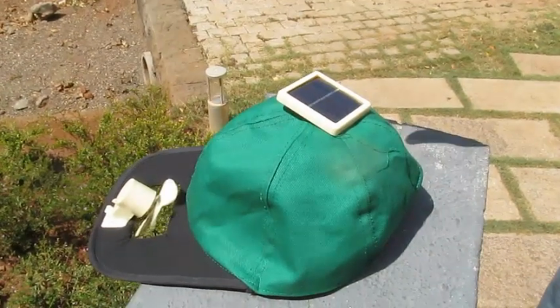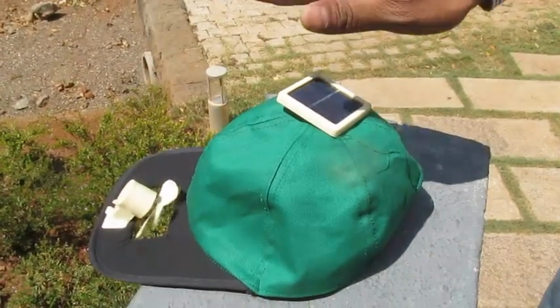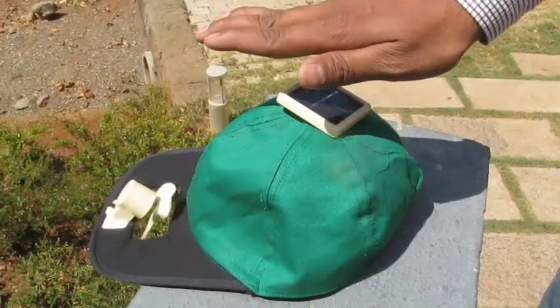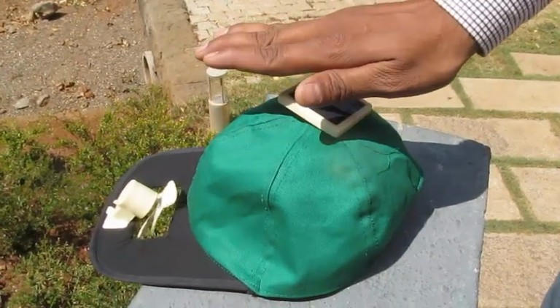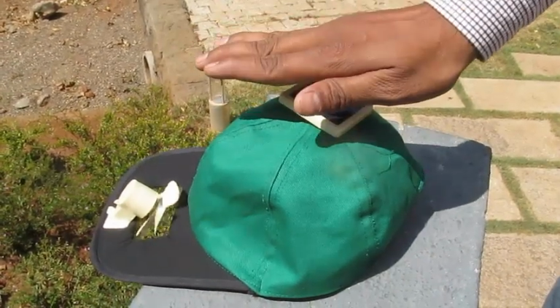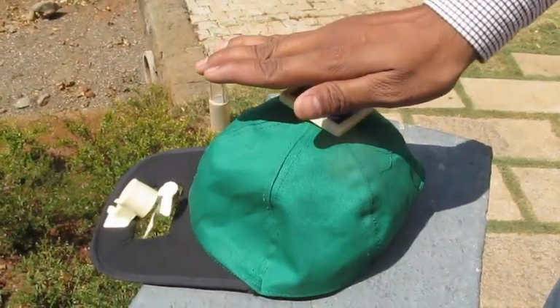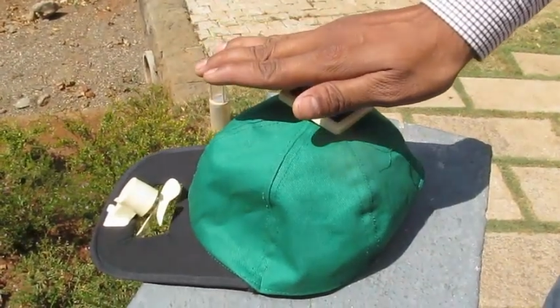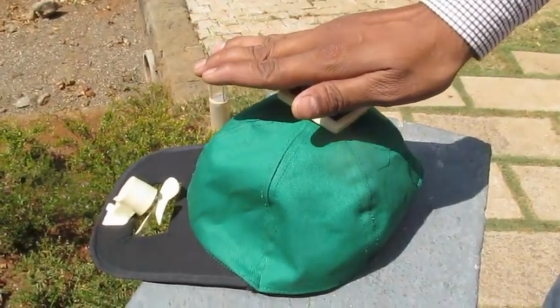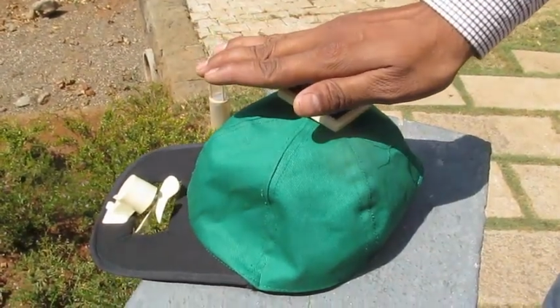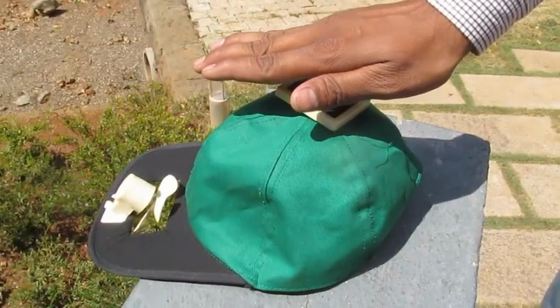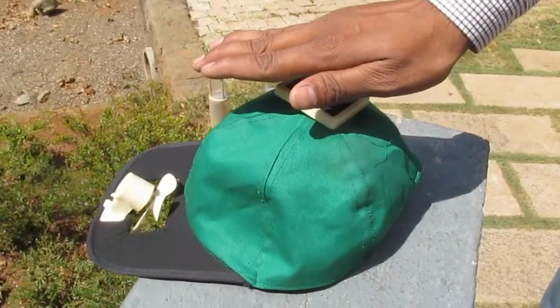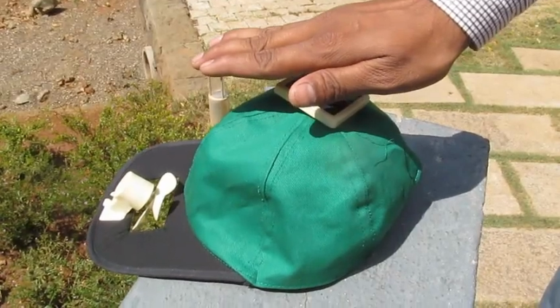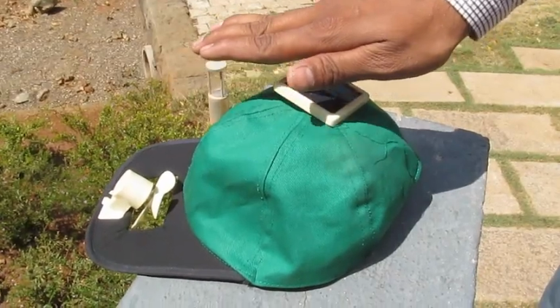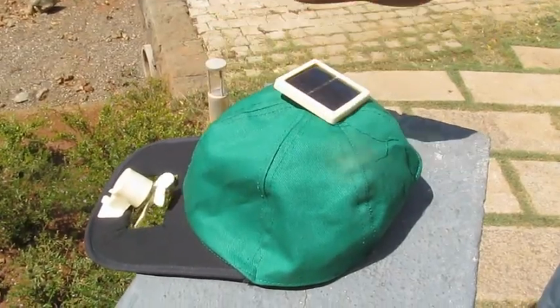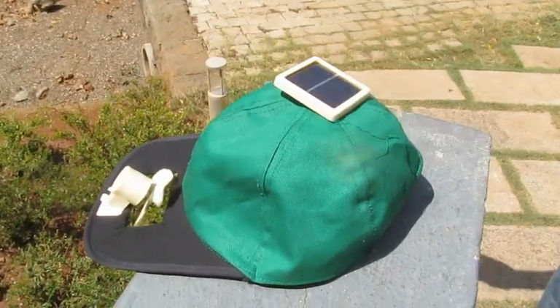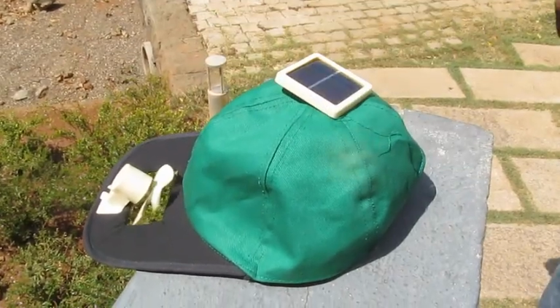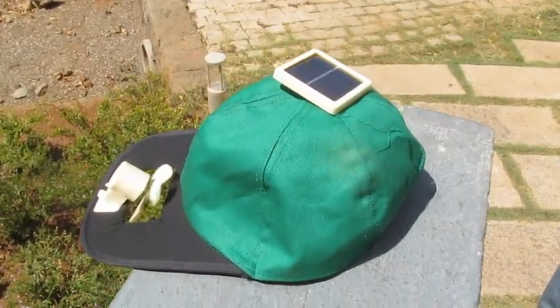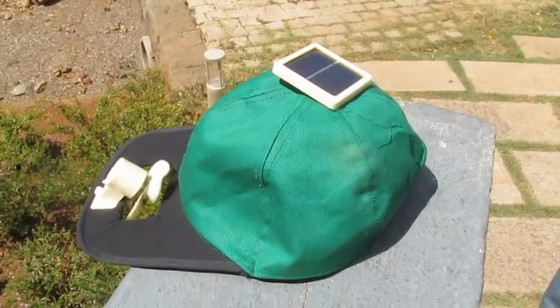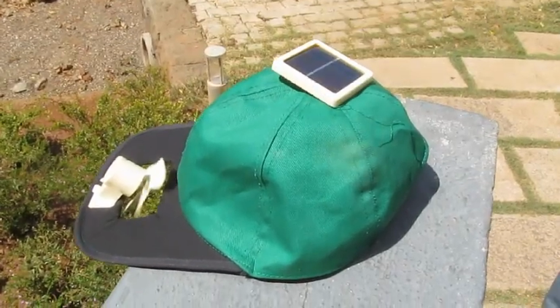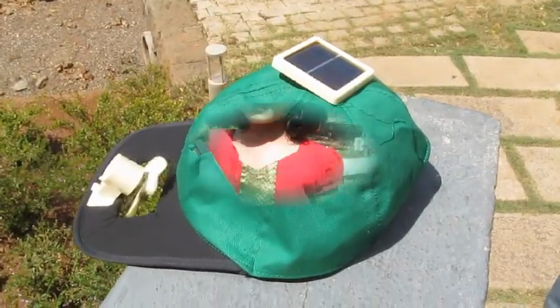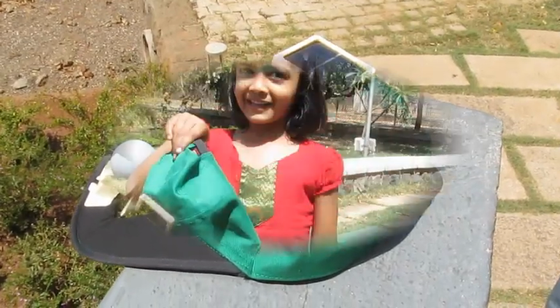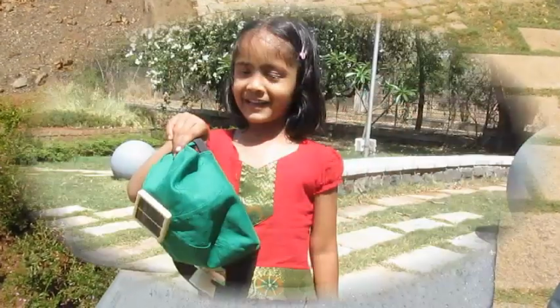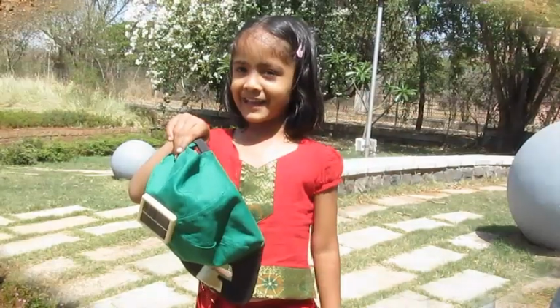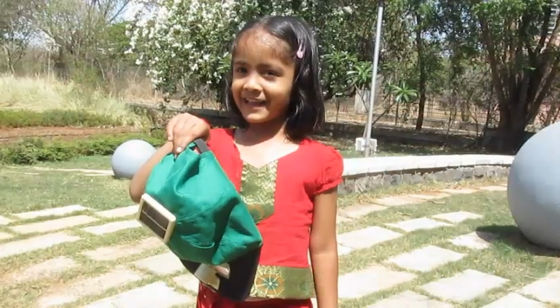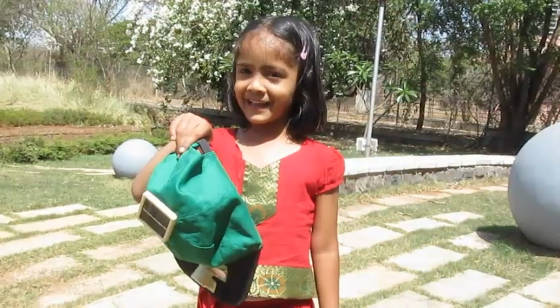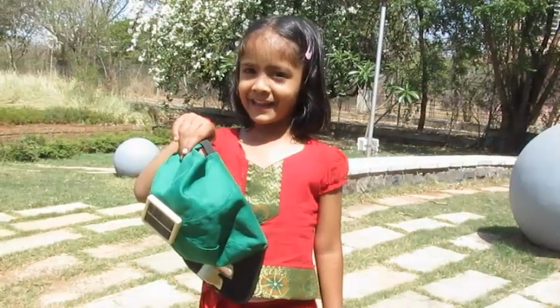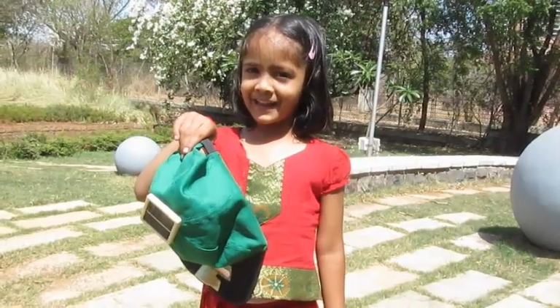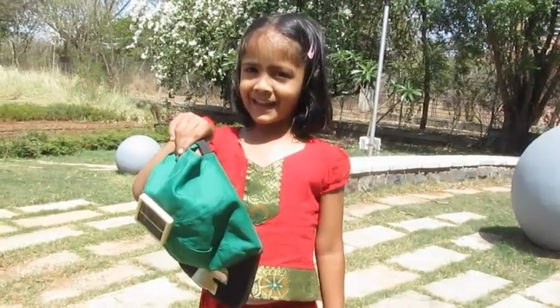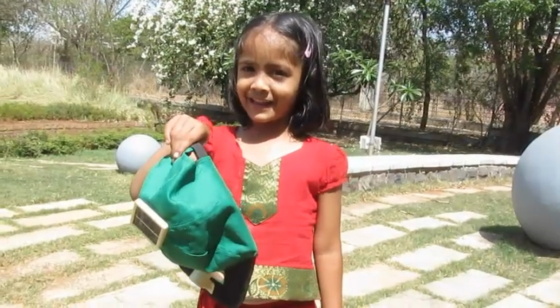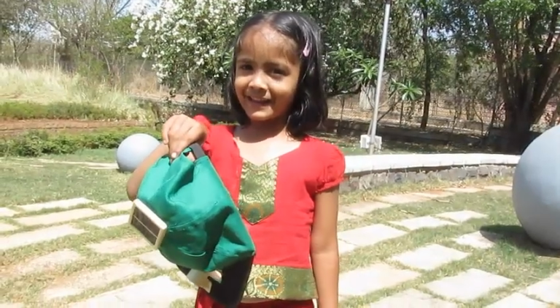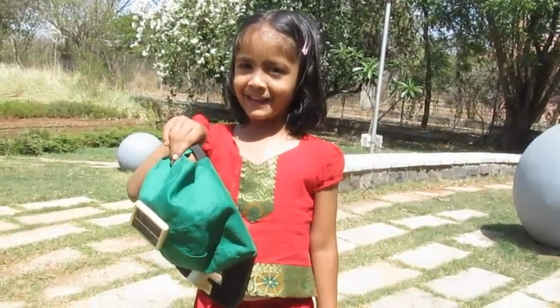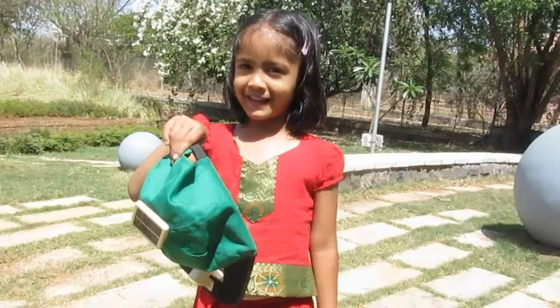If you put your hand on top of the solar panel, the fan stops rotating because it's getting all its energy from the sun.